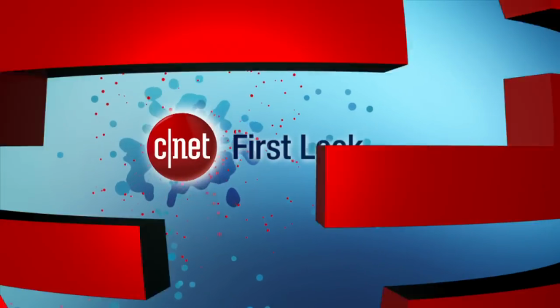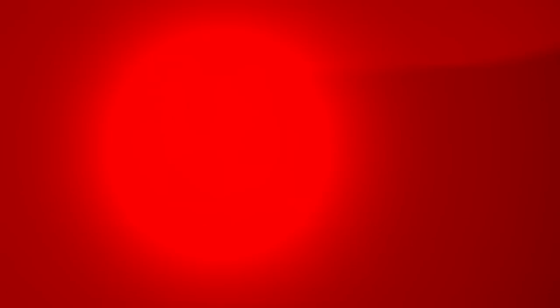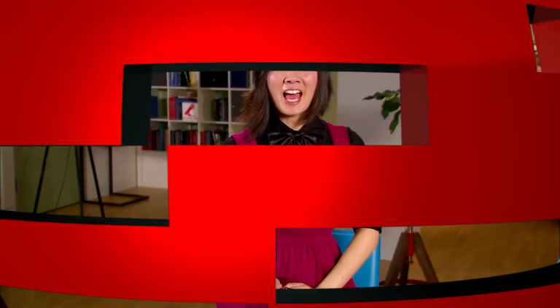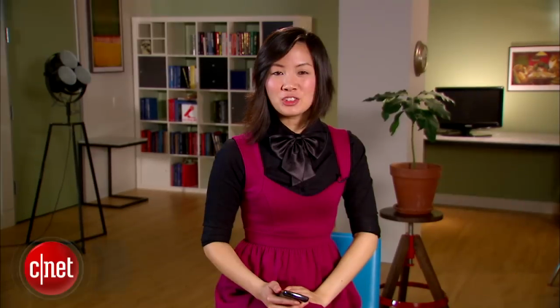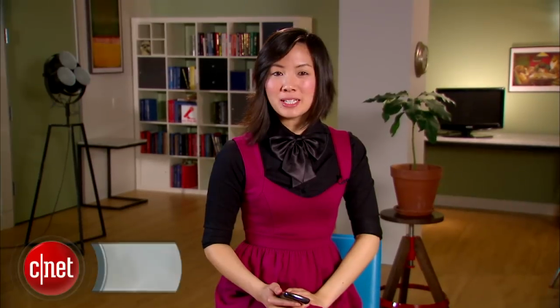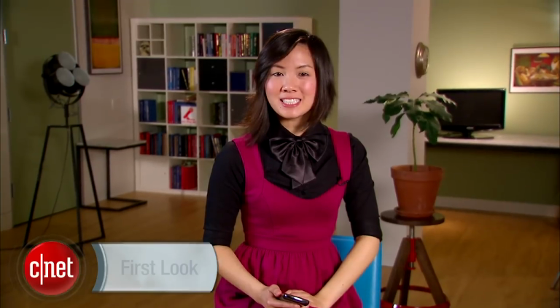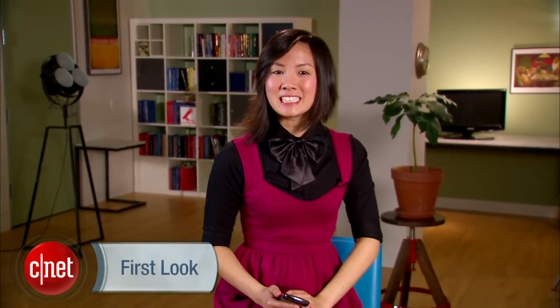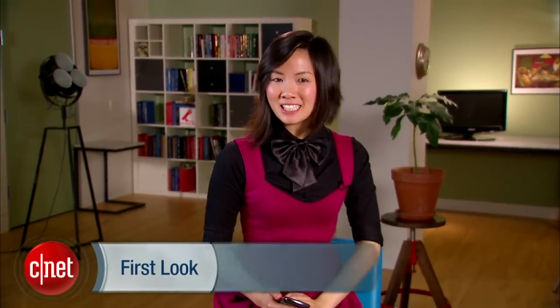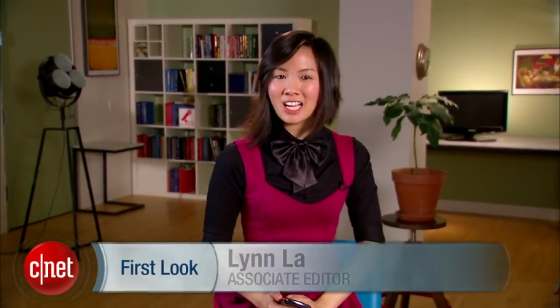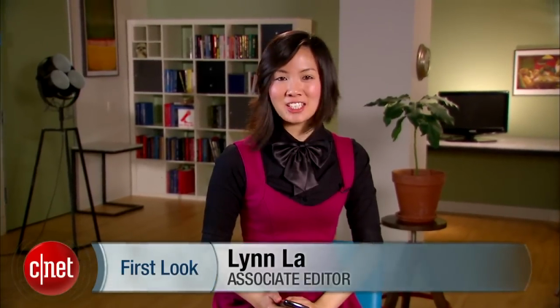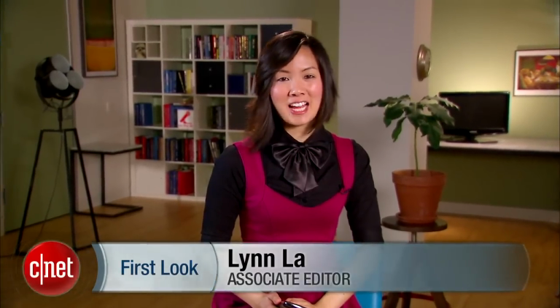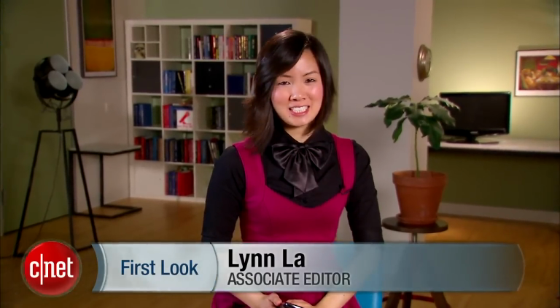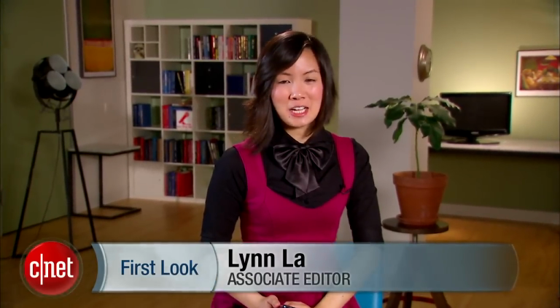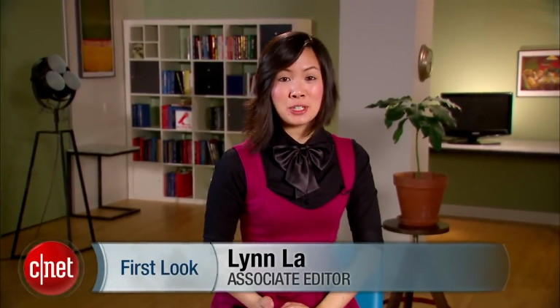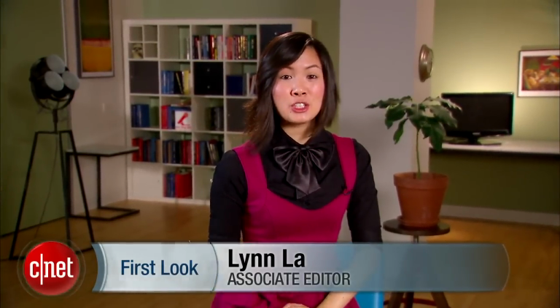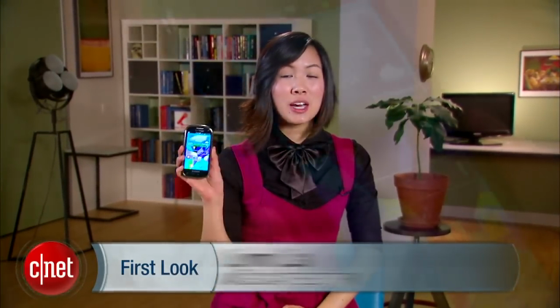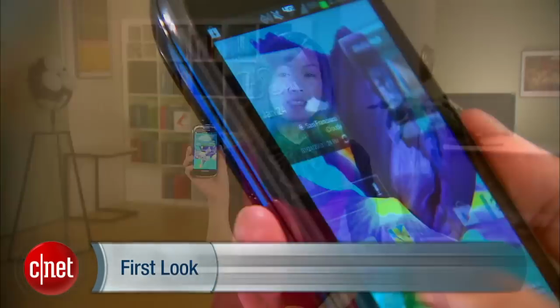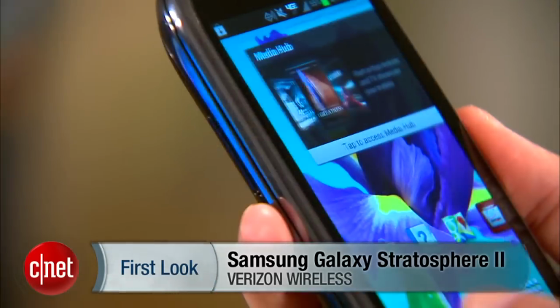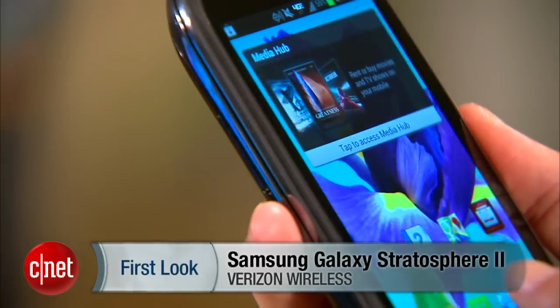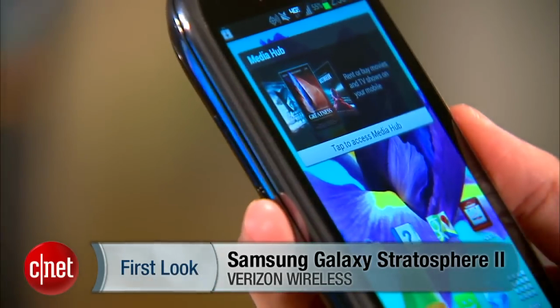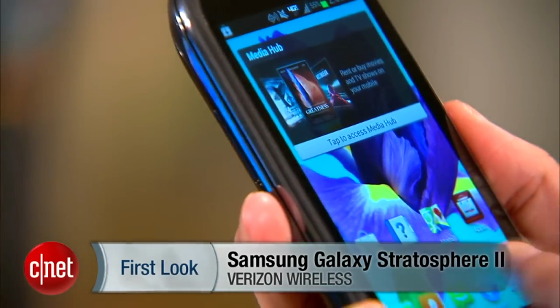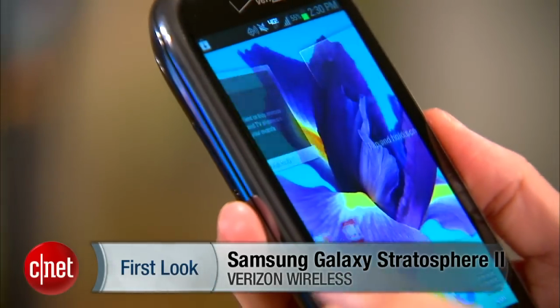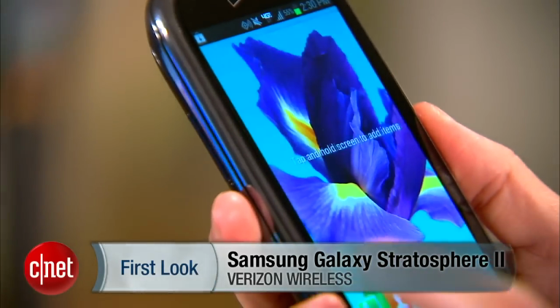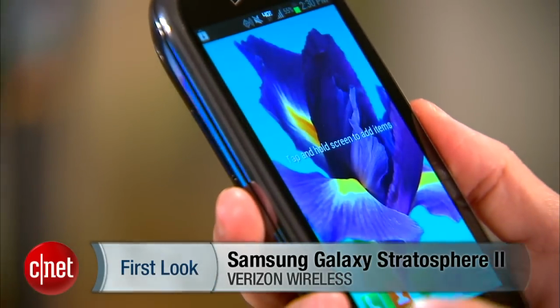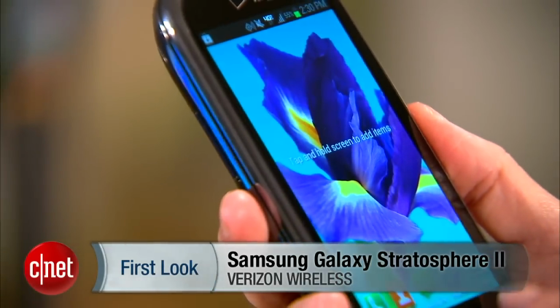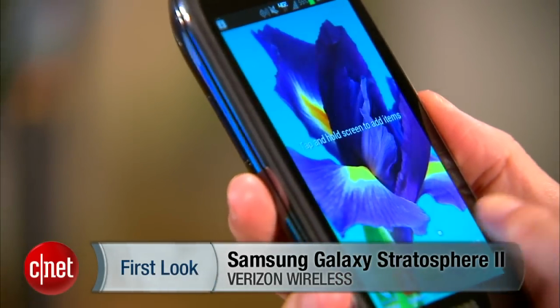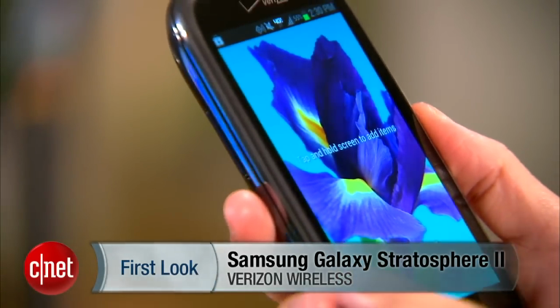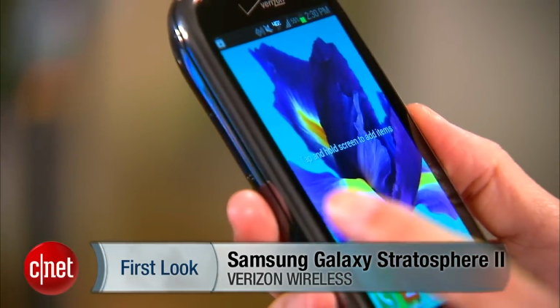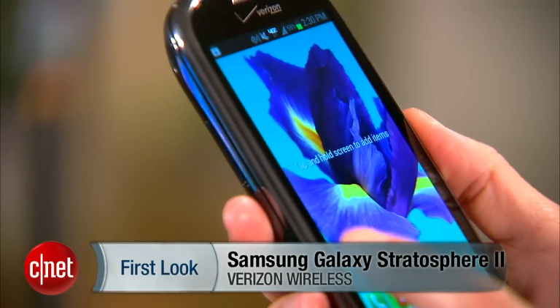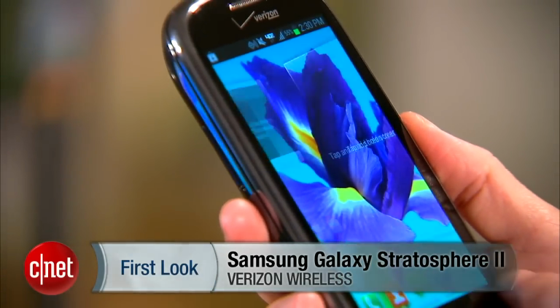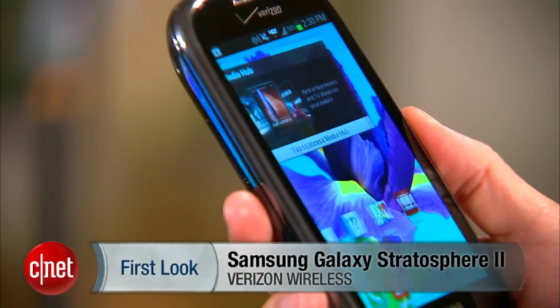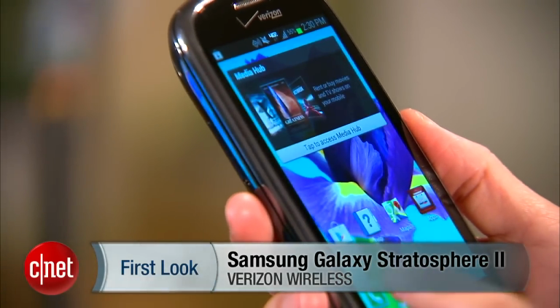Hello everybody, it's Lynn Law here at CNET bringing you guys the Samsung Galaxy Stratosphere 2 from Verizon Wireless.